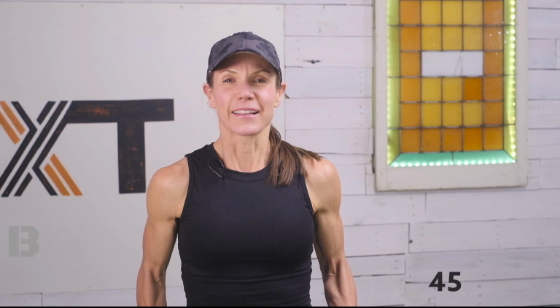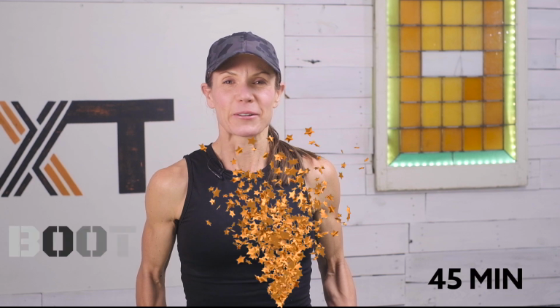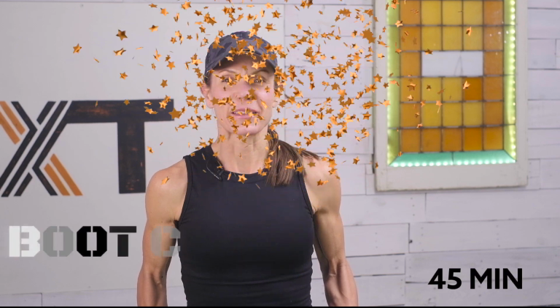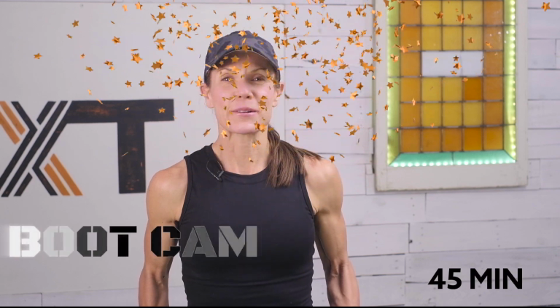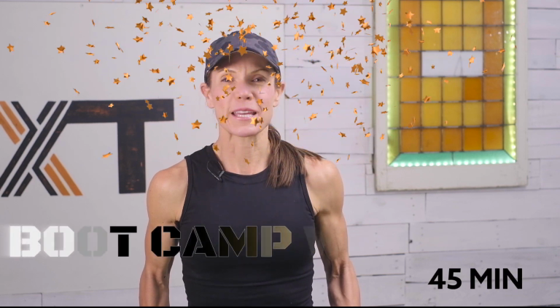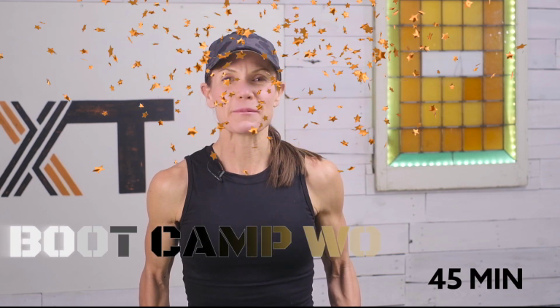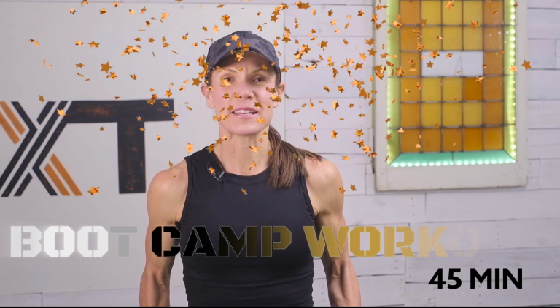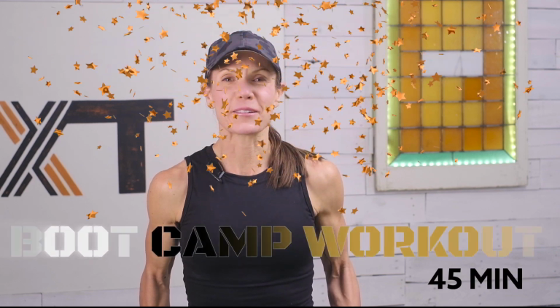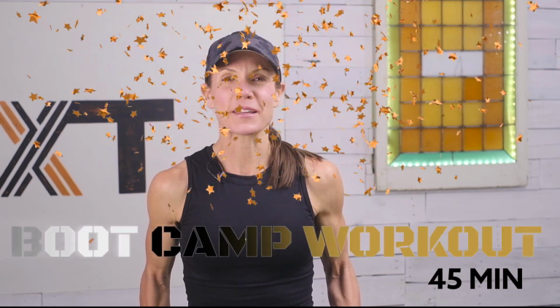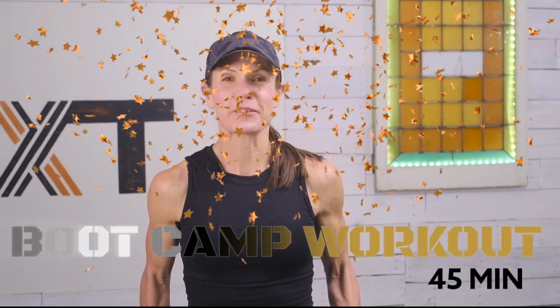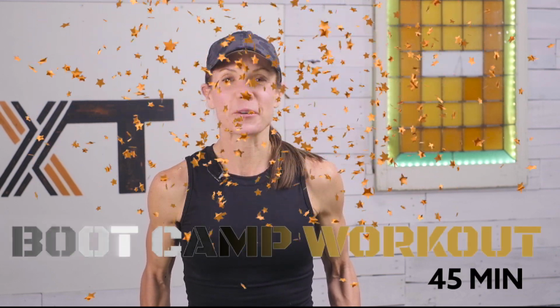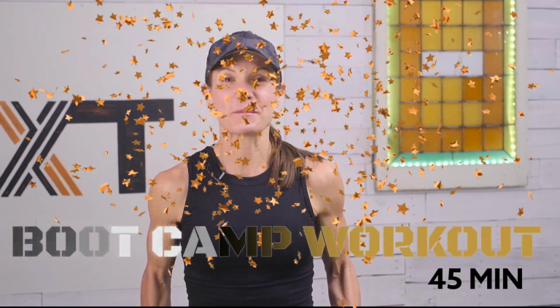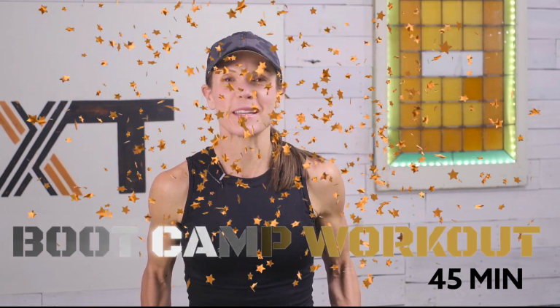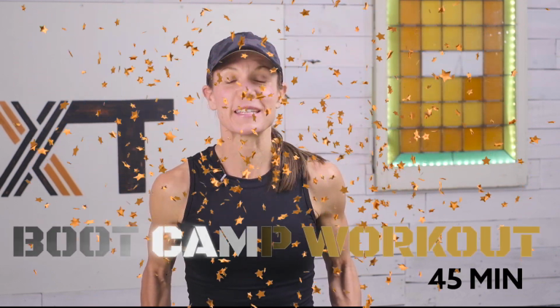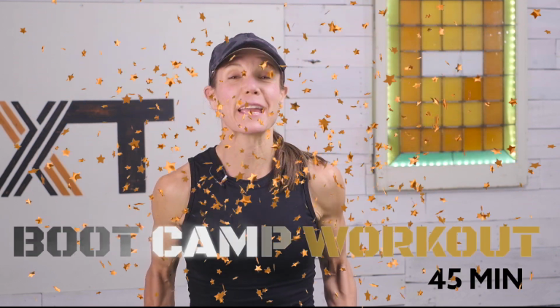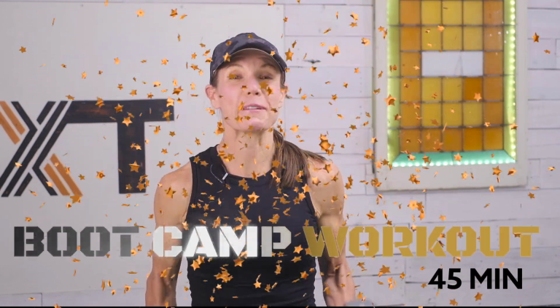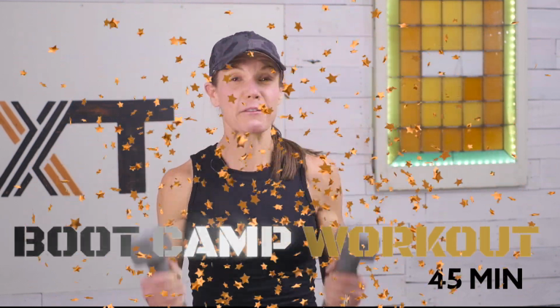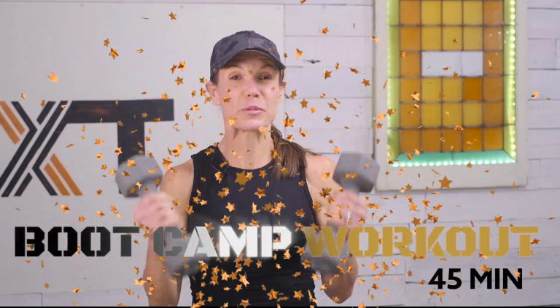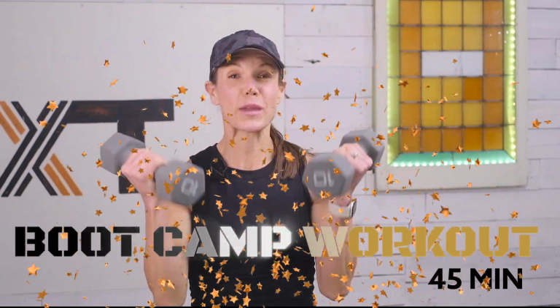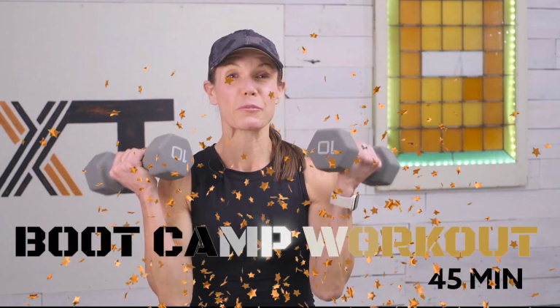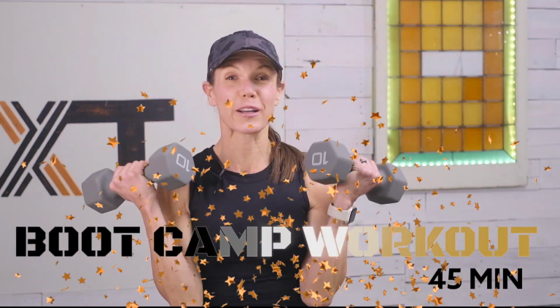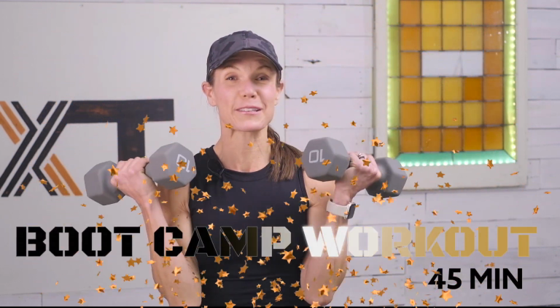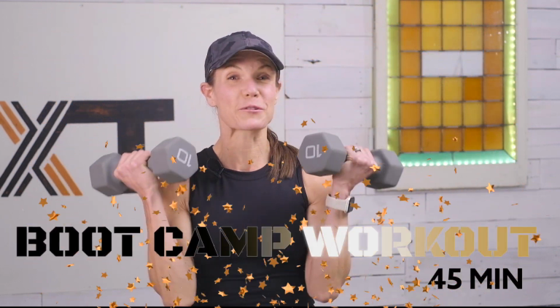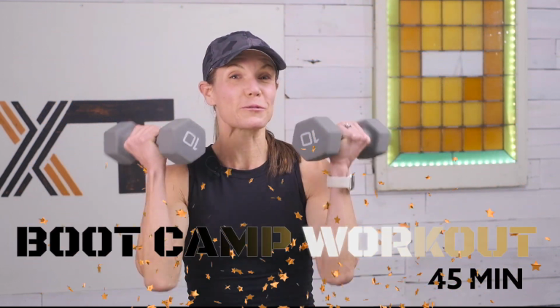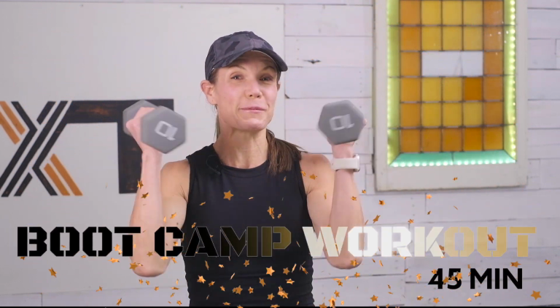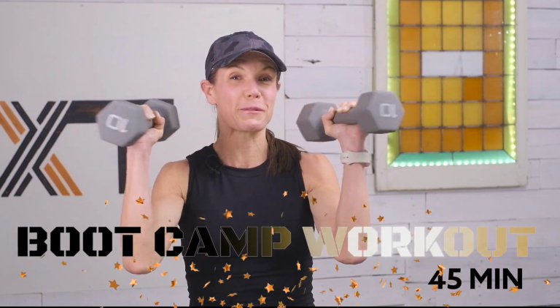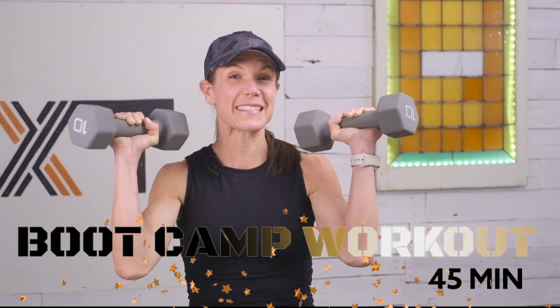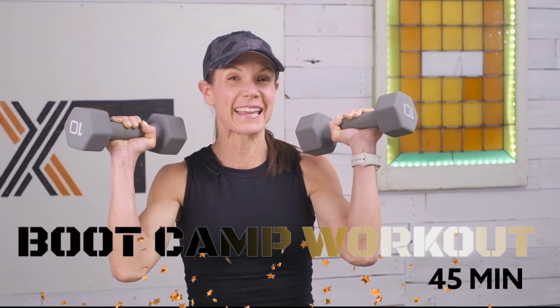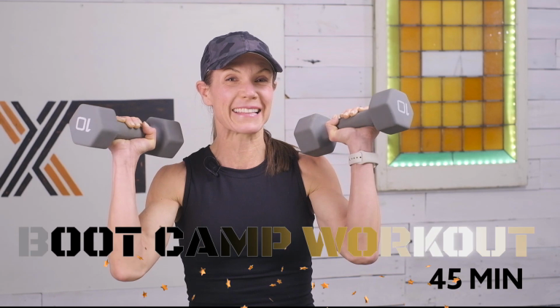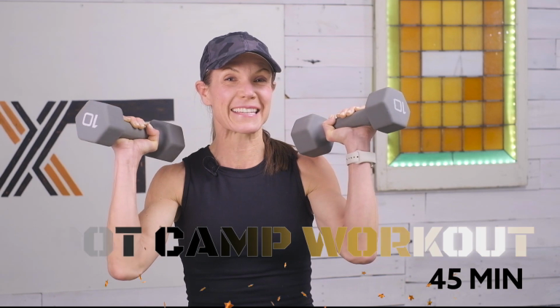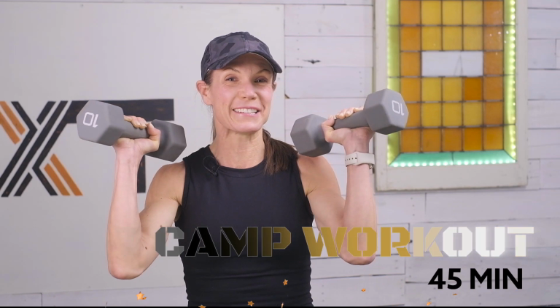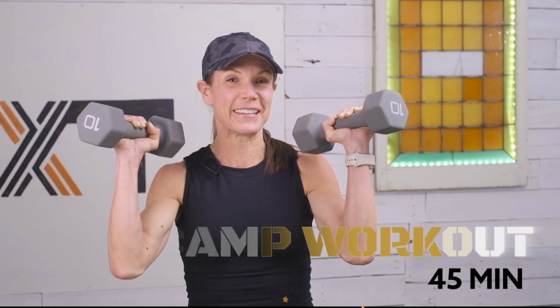Hello, Tatum here. Thank you for joining me. Today we have a boot camp workout, so grab your weights and let's get to it.